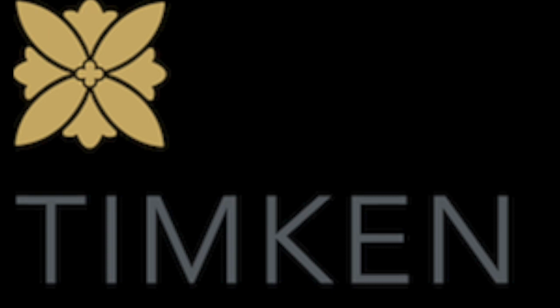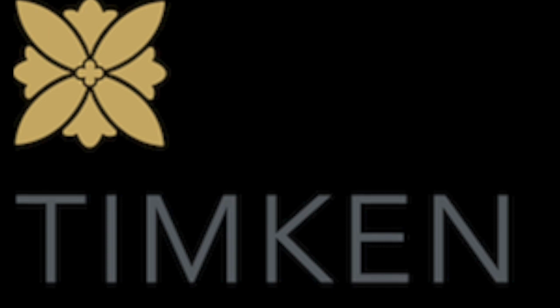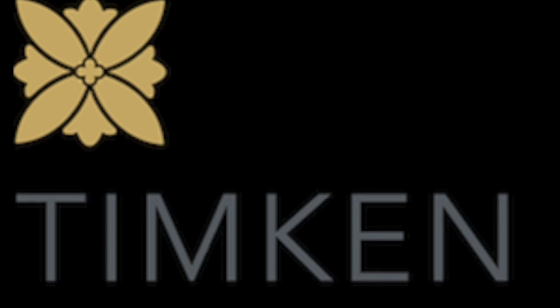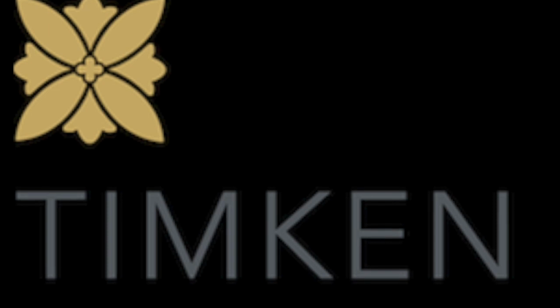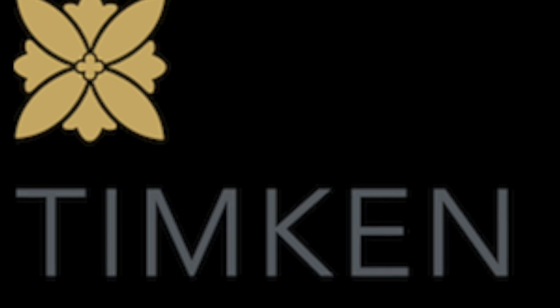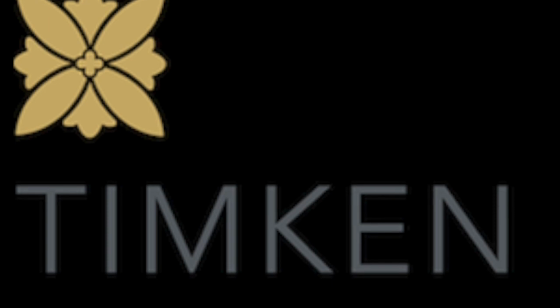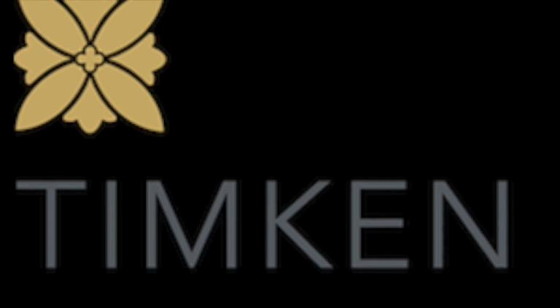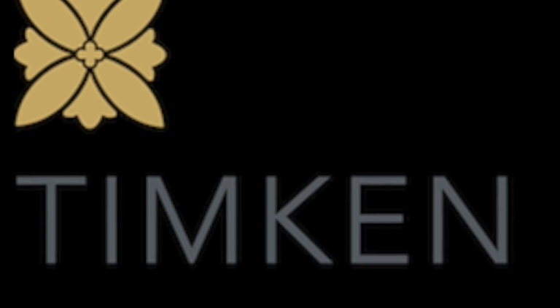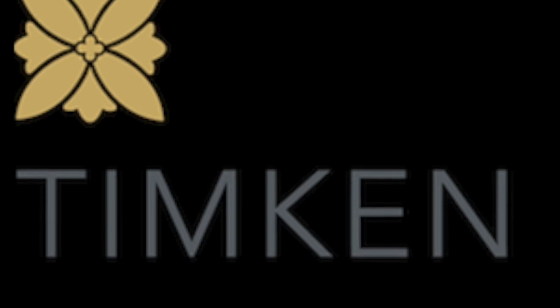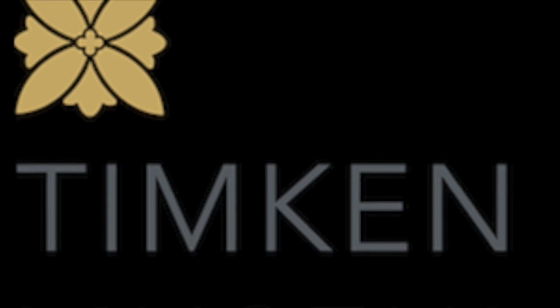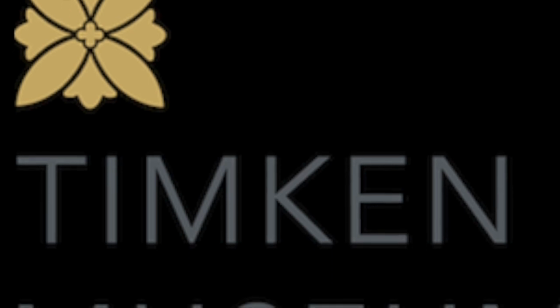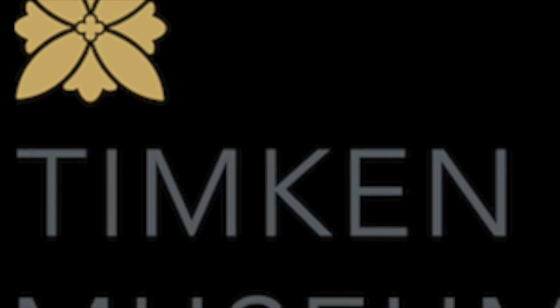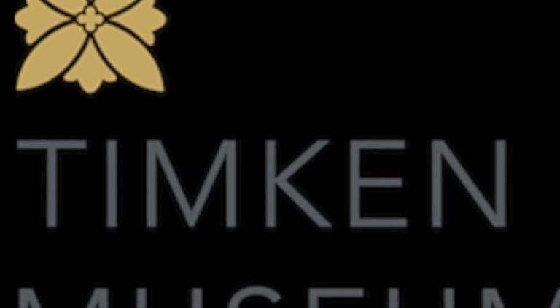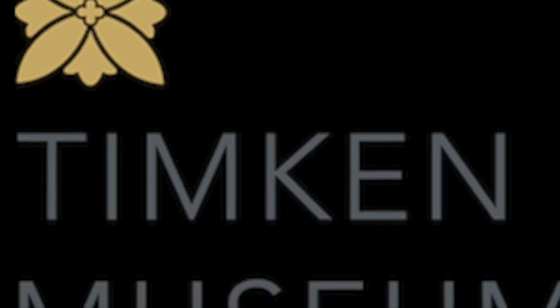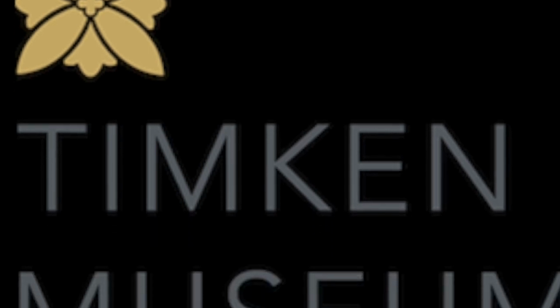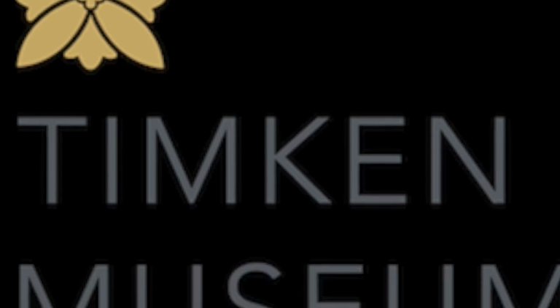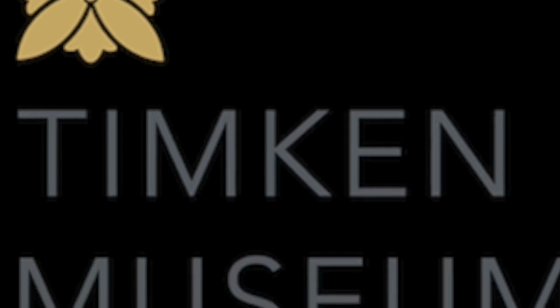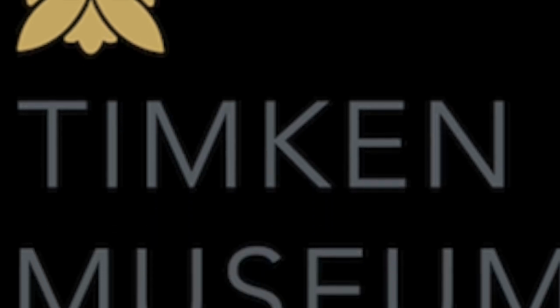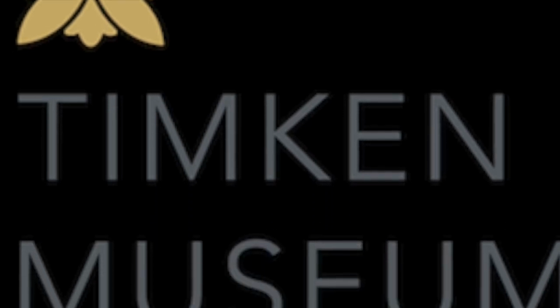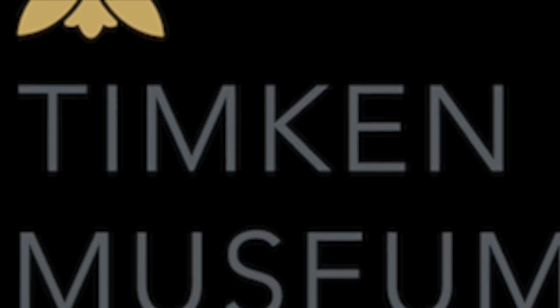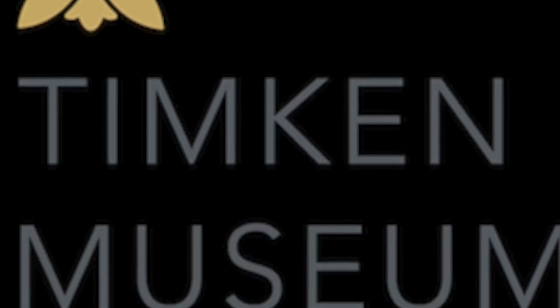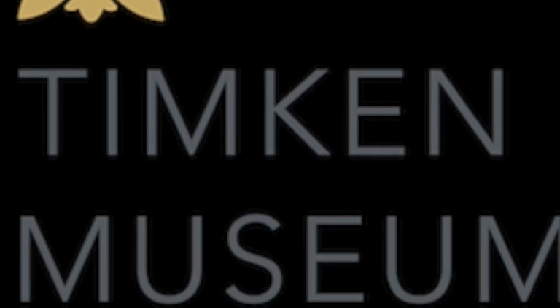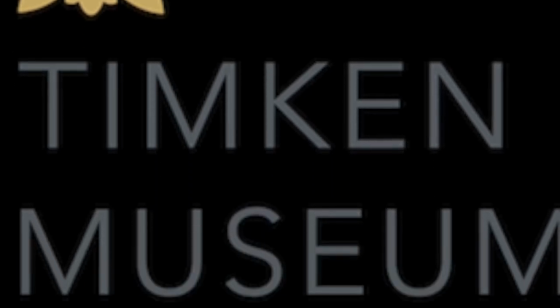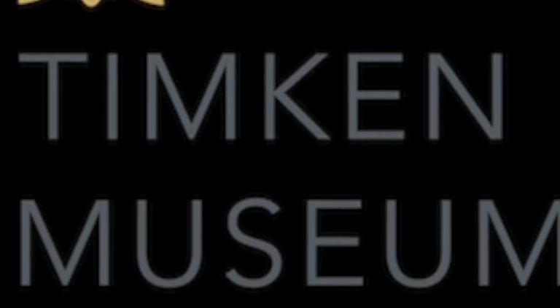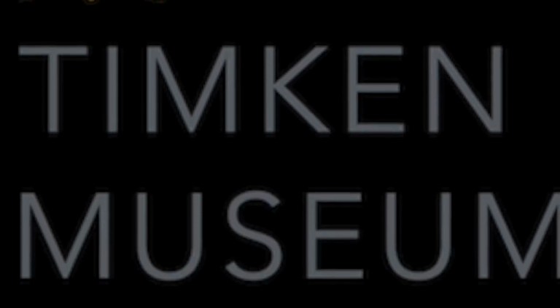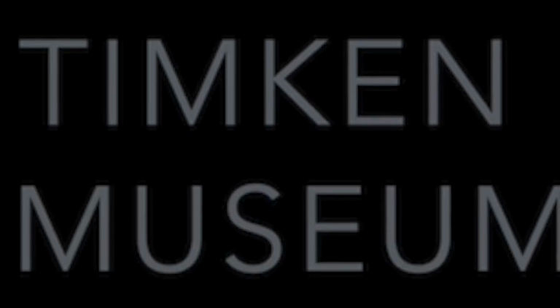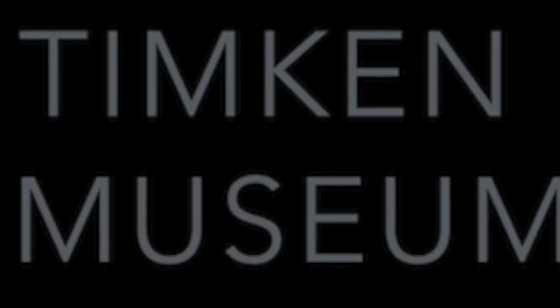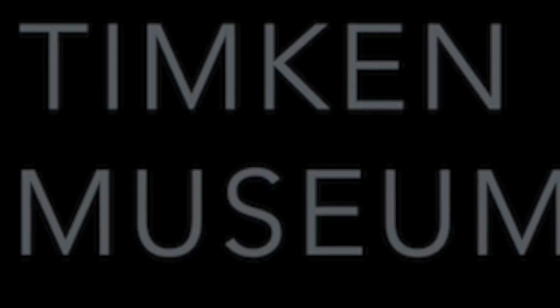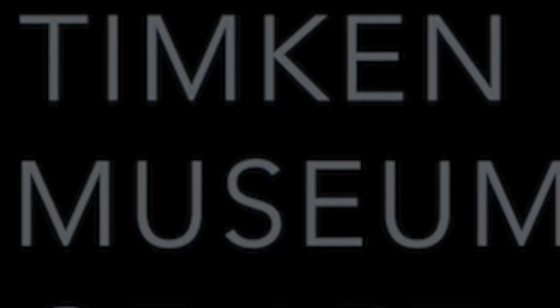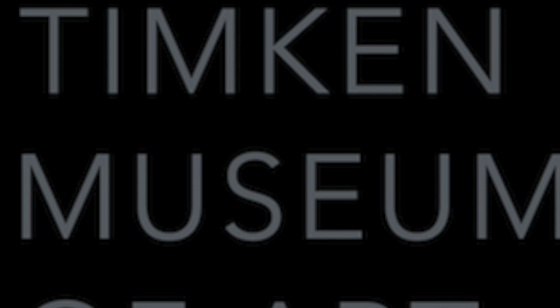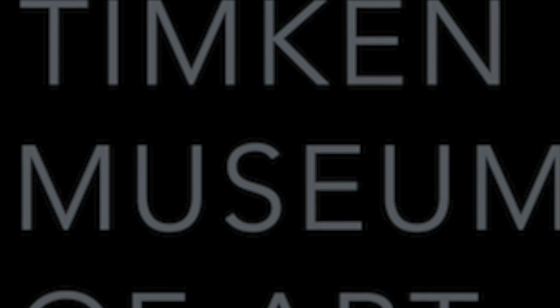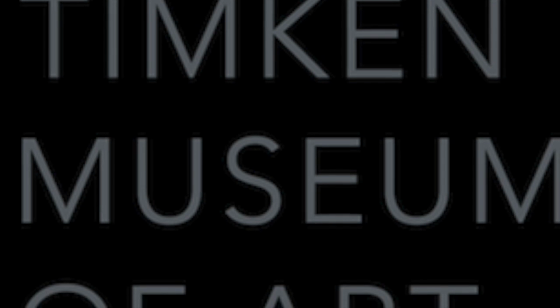Hey there, this is Elizabeth, the teaching artist for the Timken Museum of Art, with another art tutorial for you.